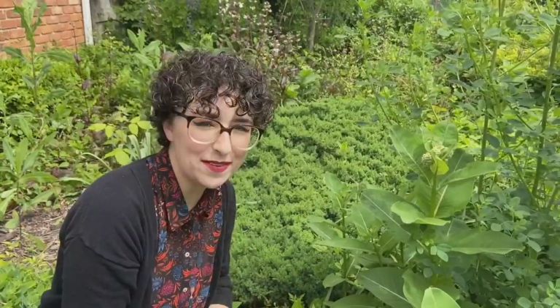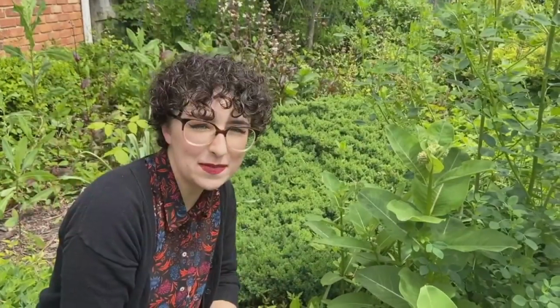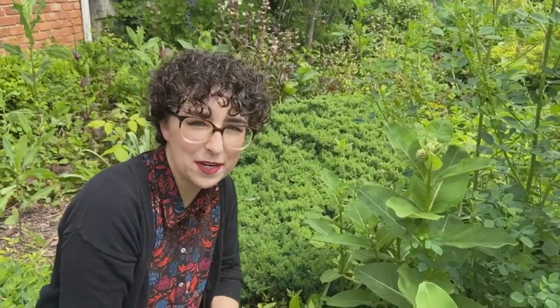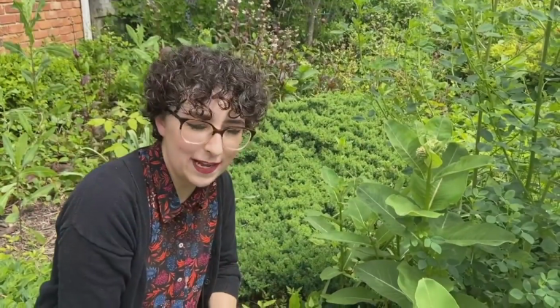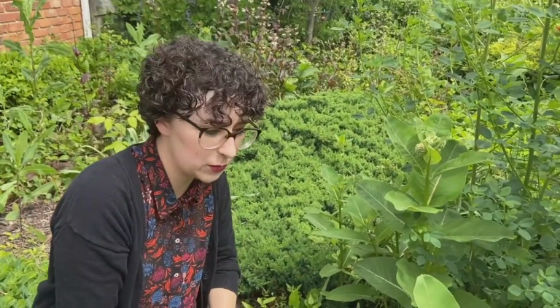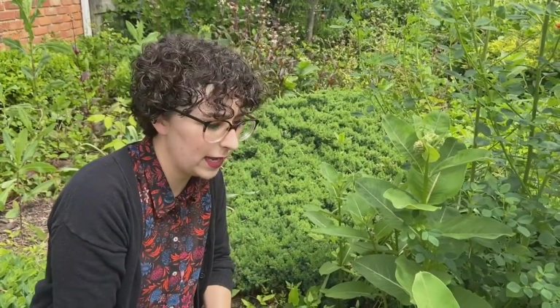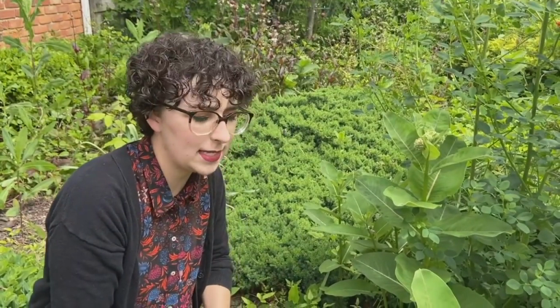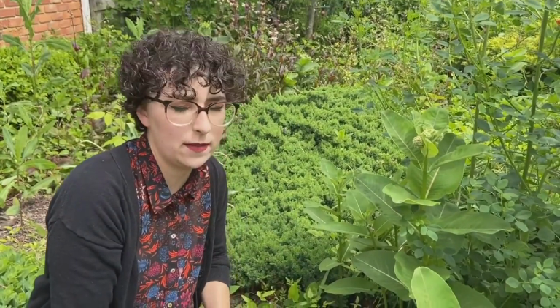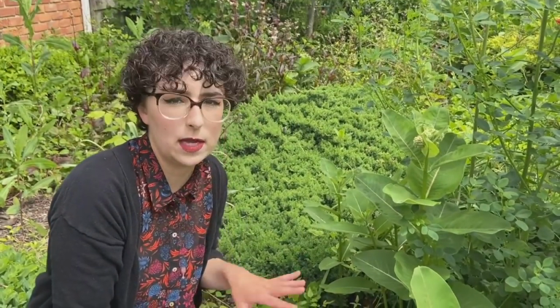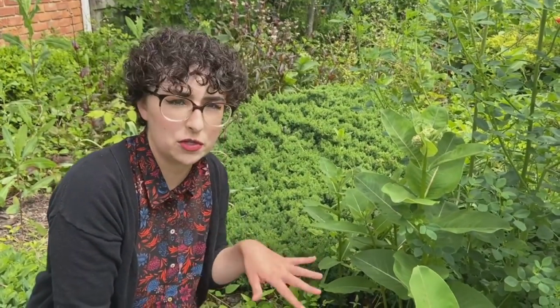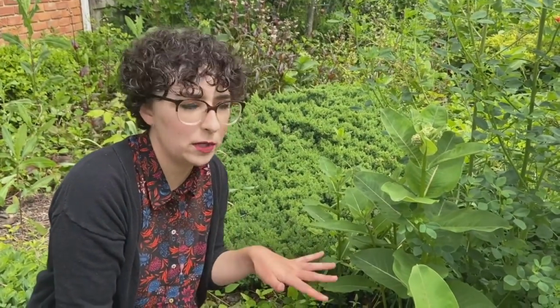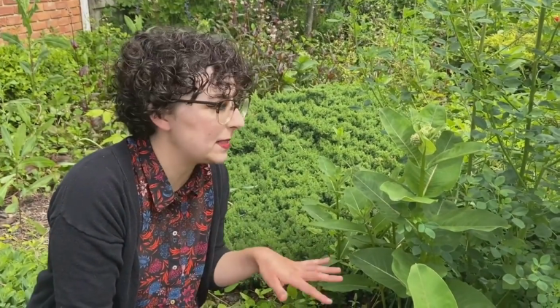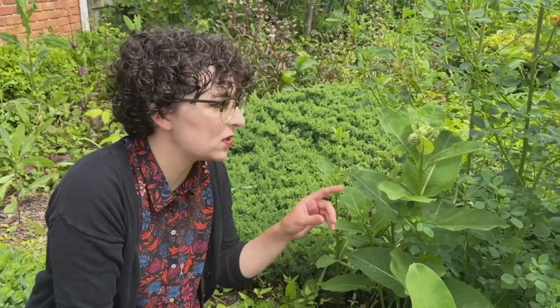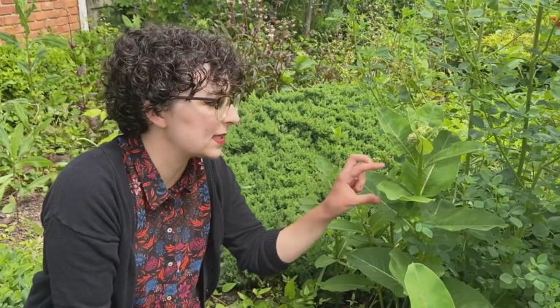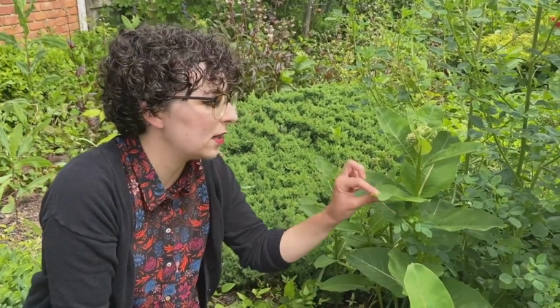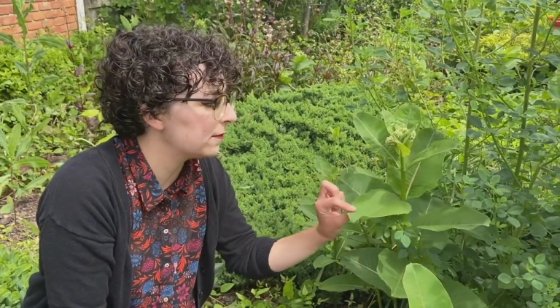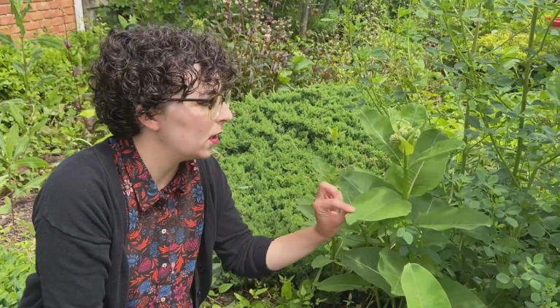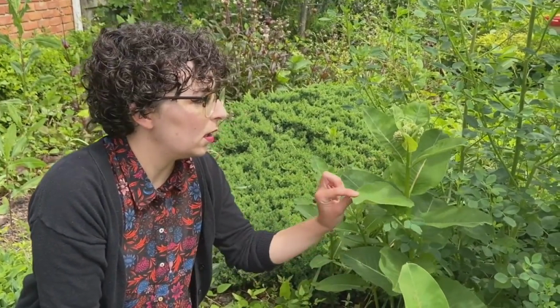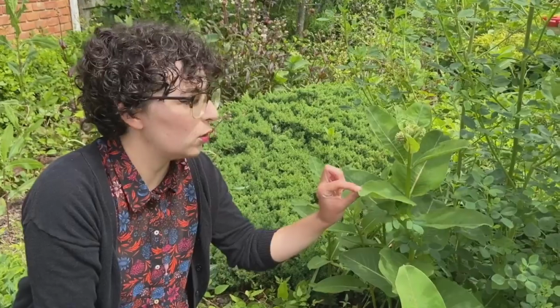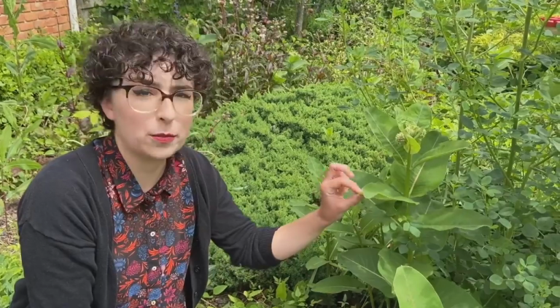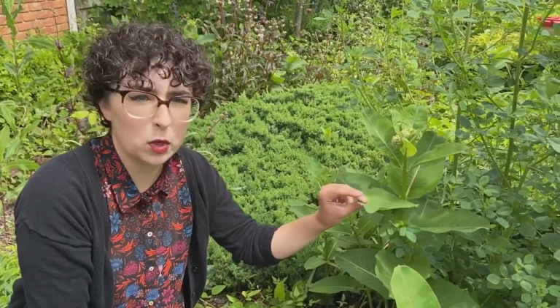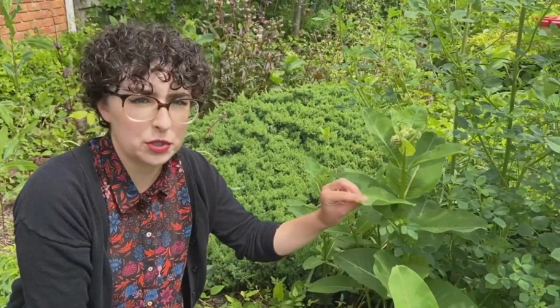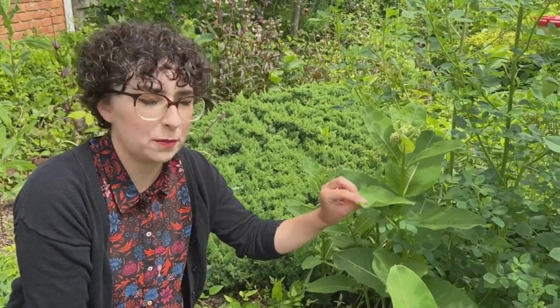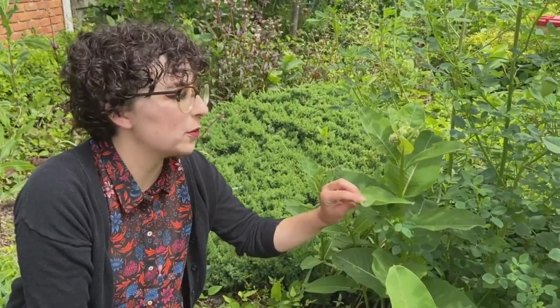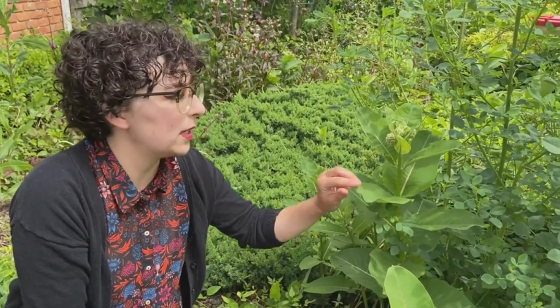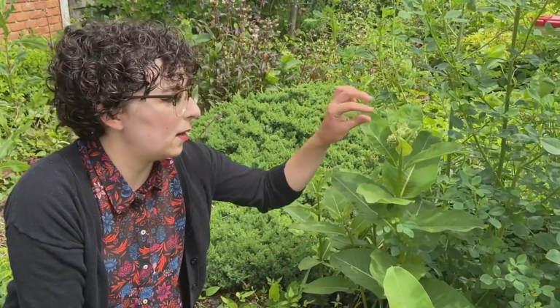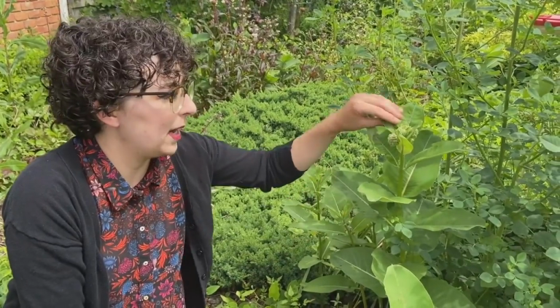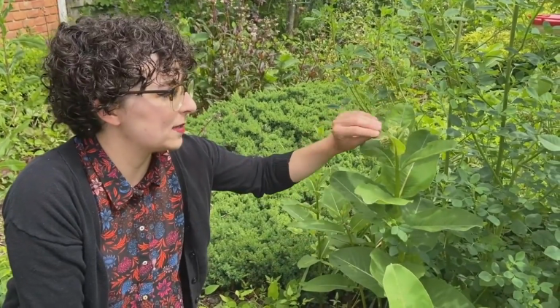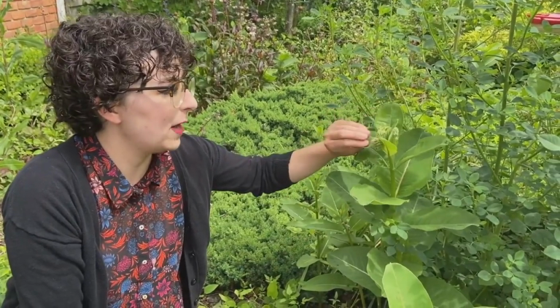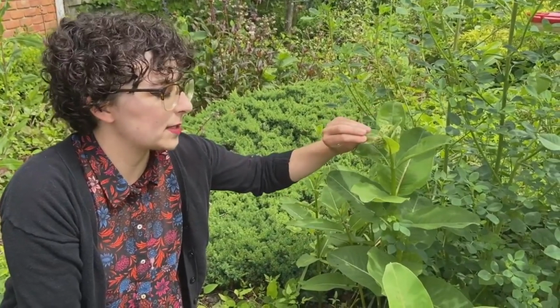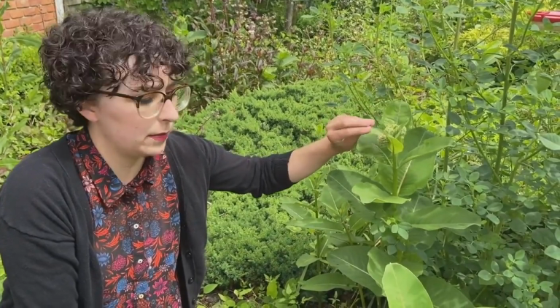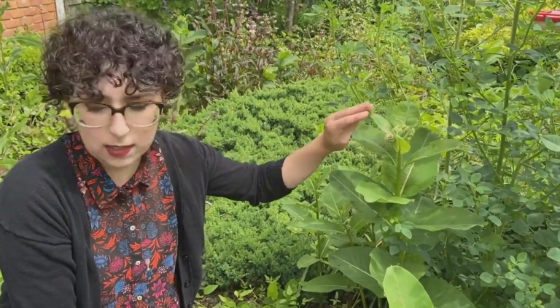Sometimes the butterflies will lay eggs on immature milkweed. This is a more mature milkweed — it has the flowers coming in.